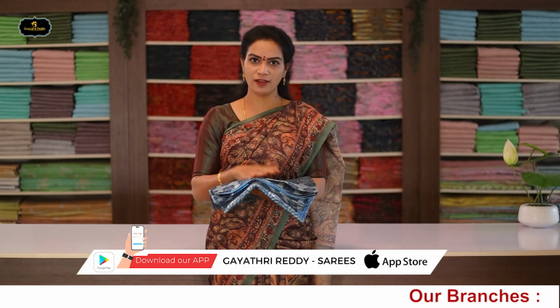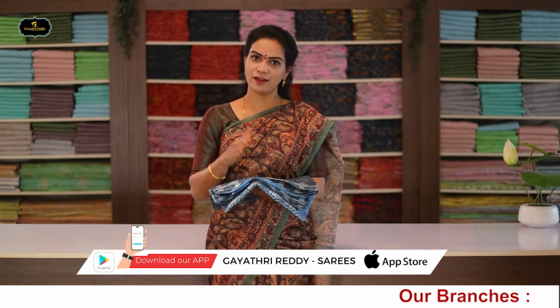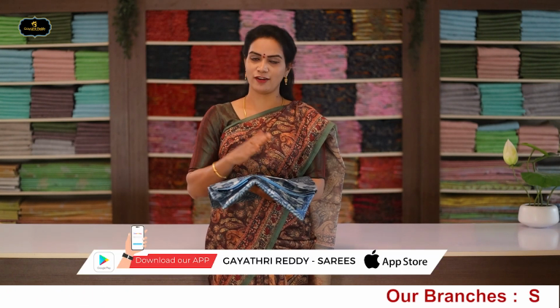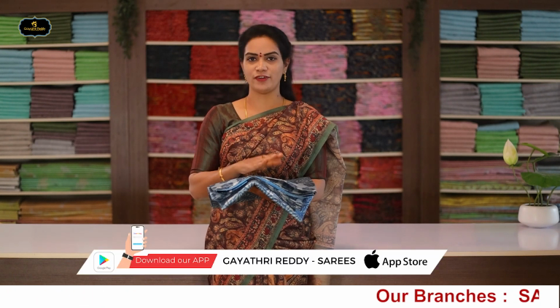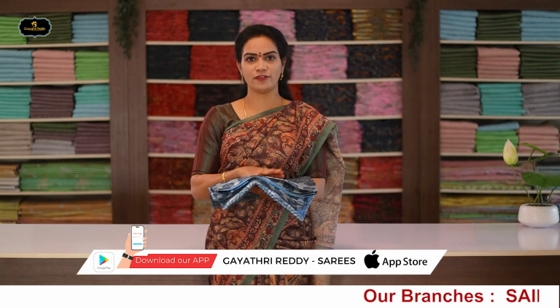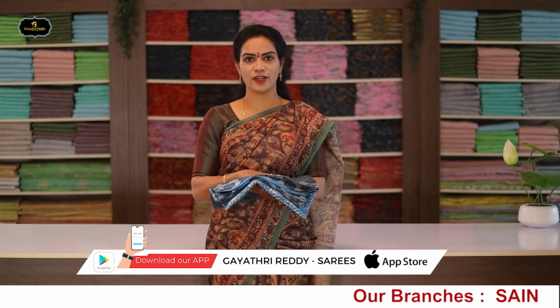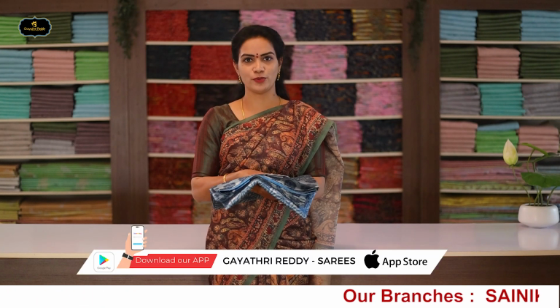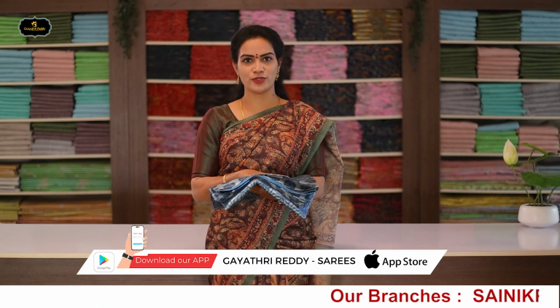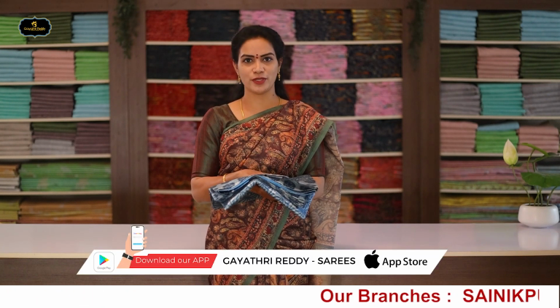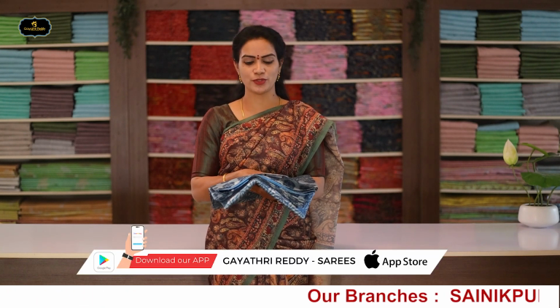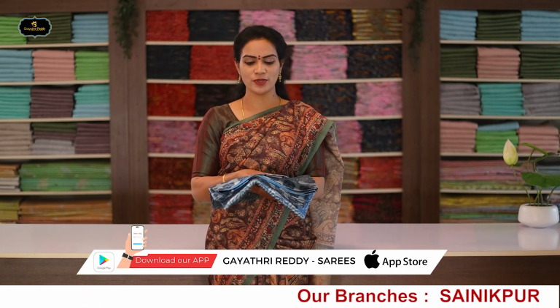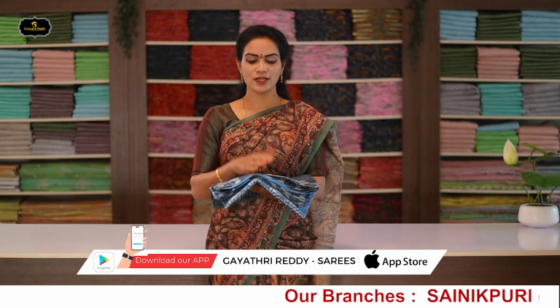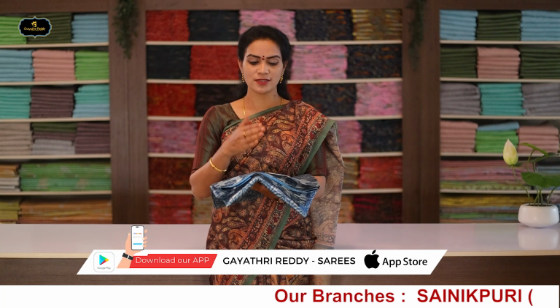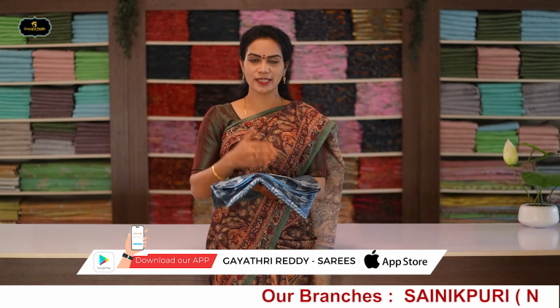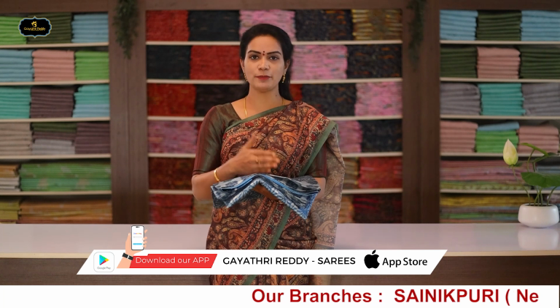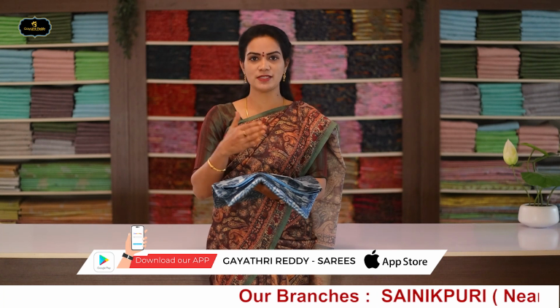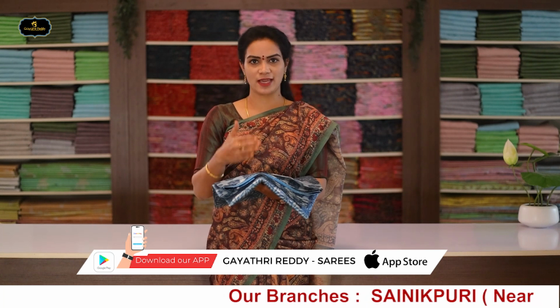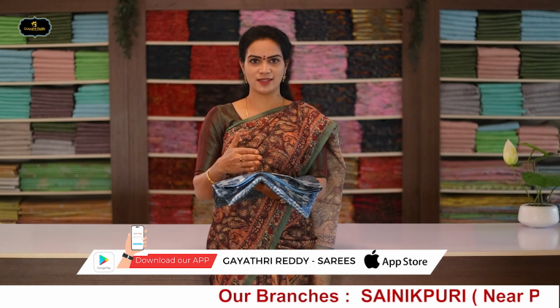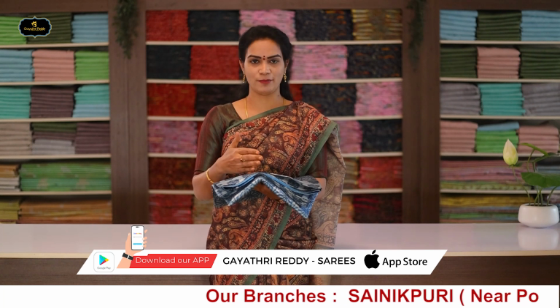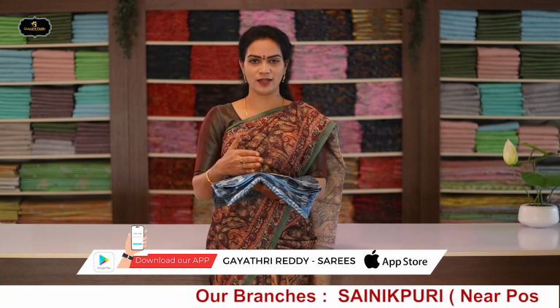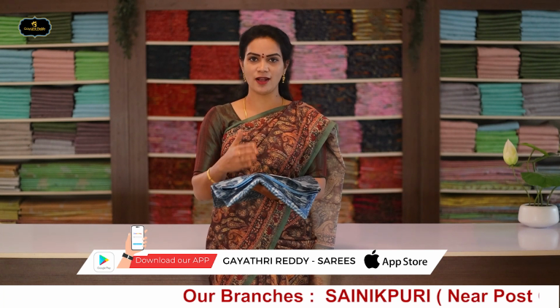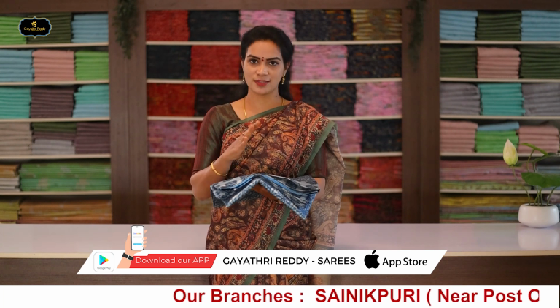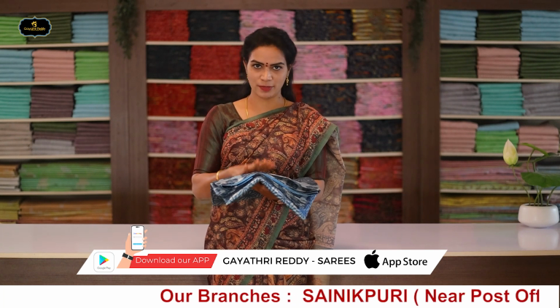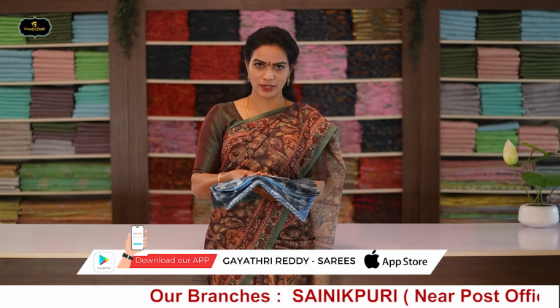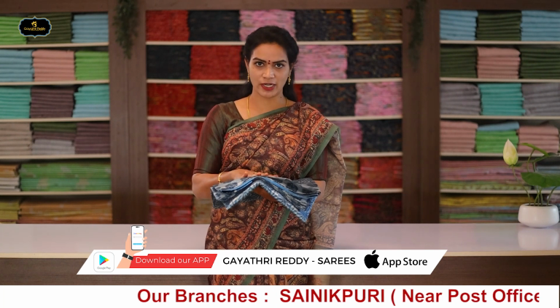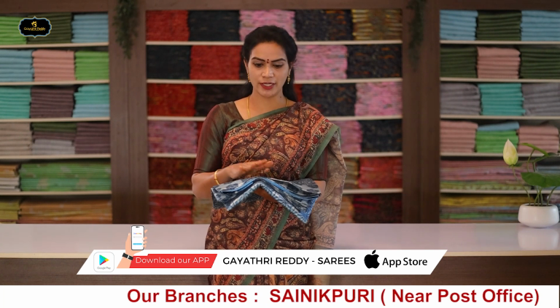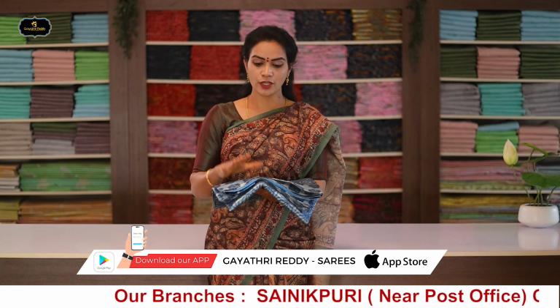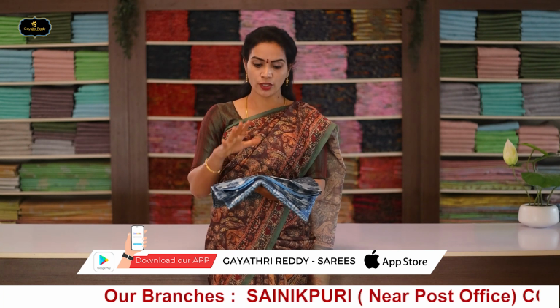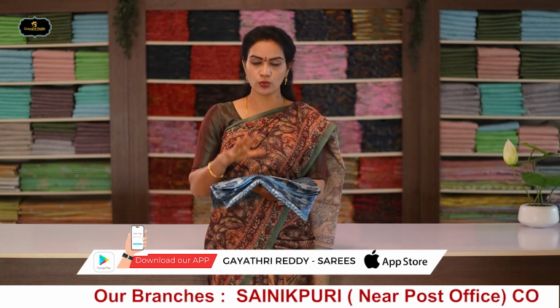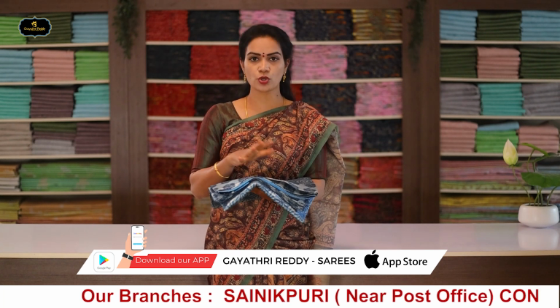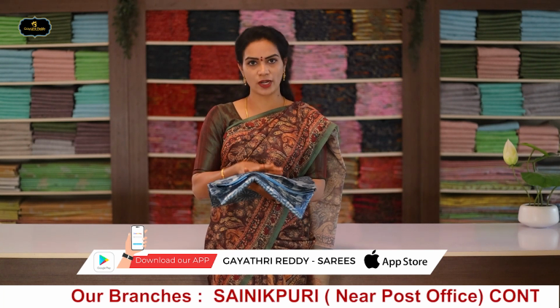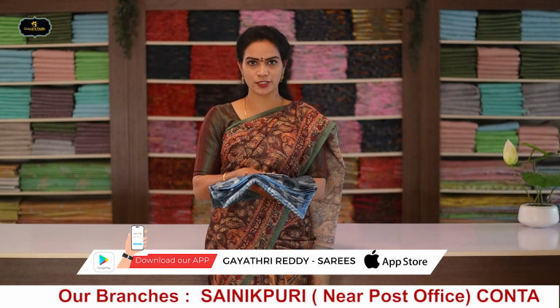These are rough and tough use sarees available in single piece in huge quantity.